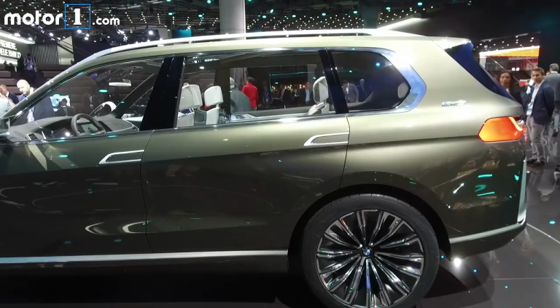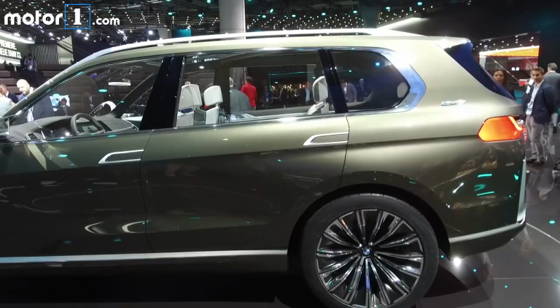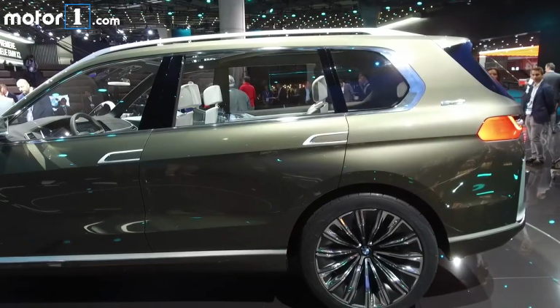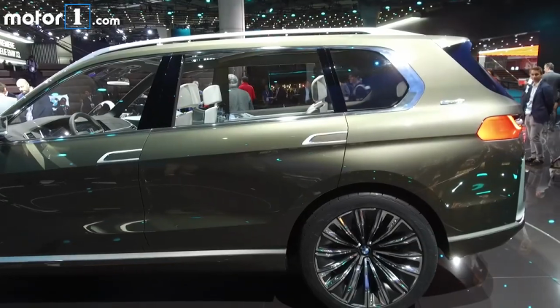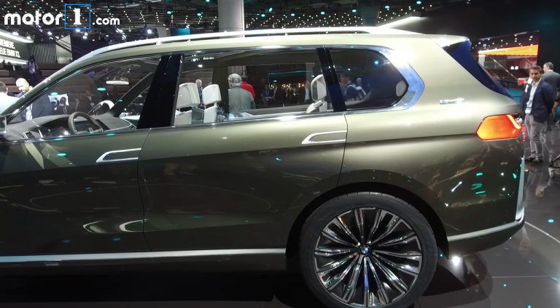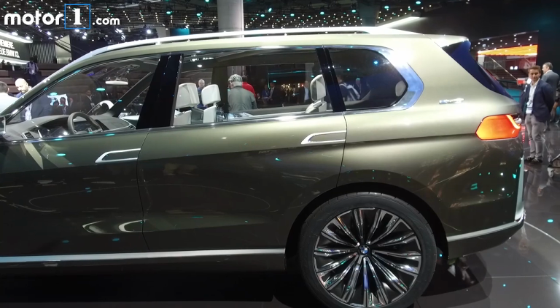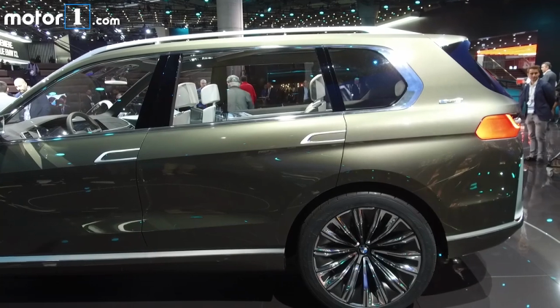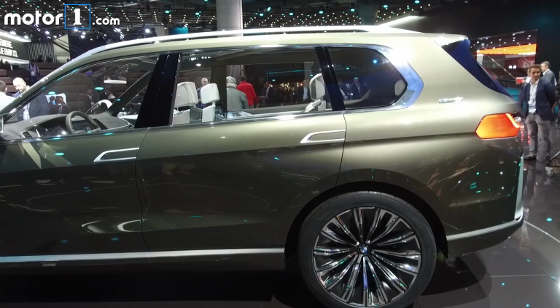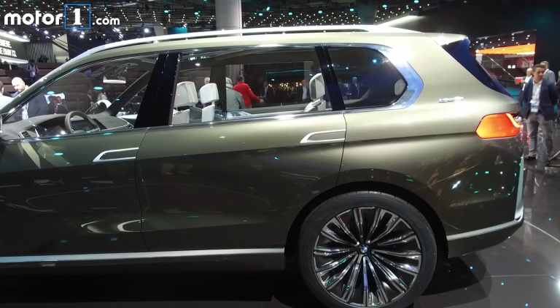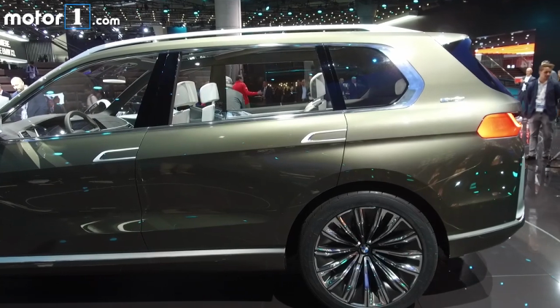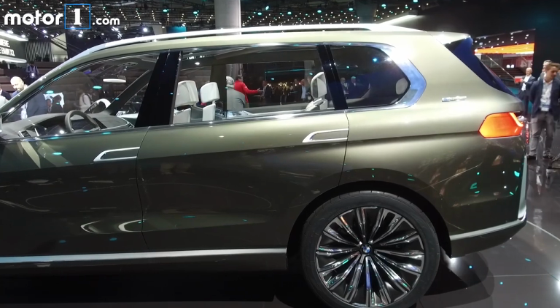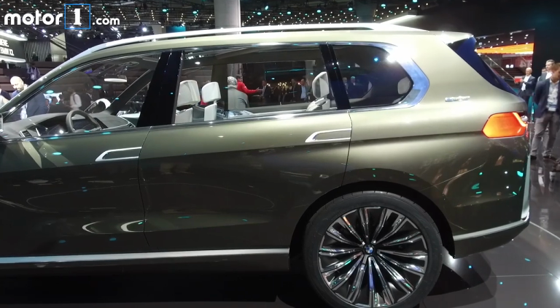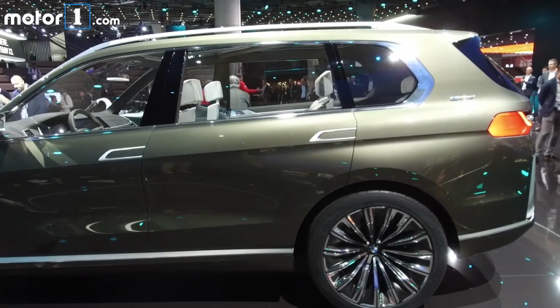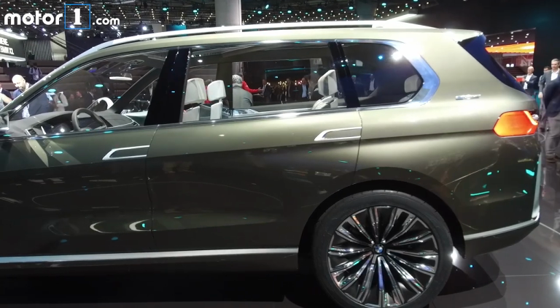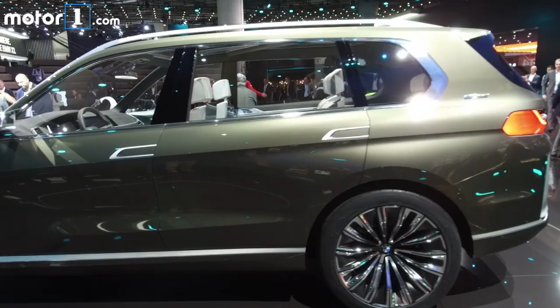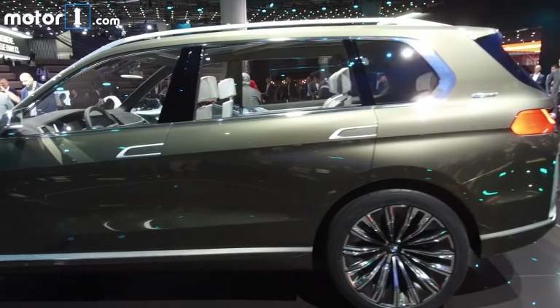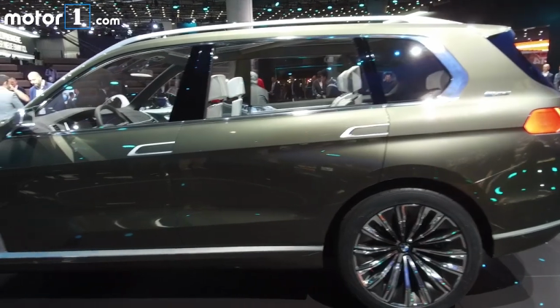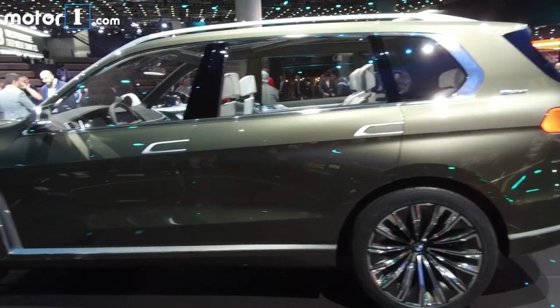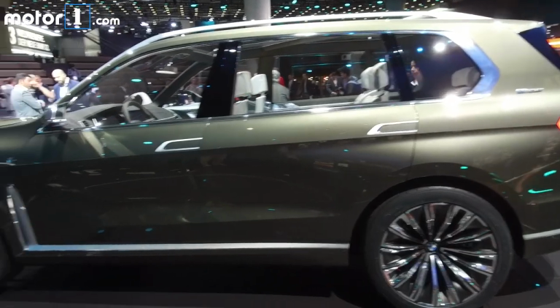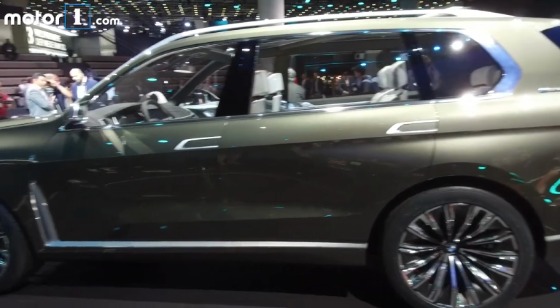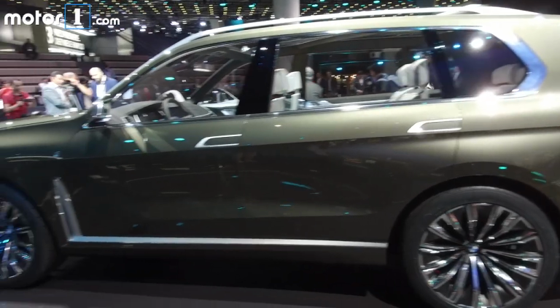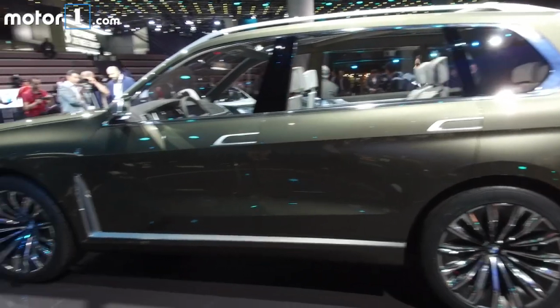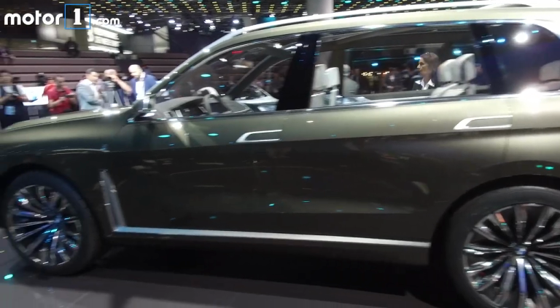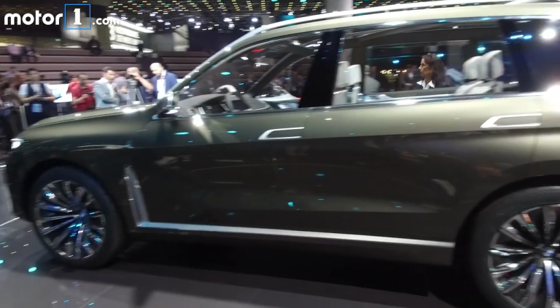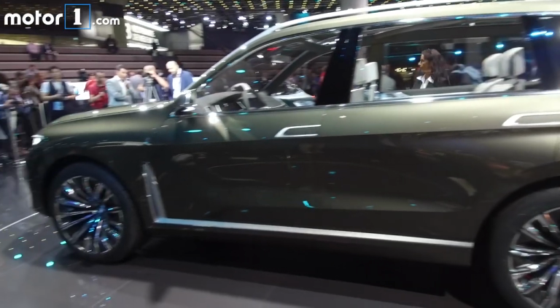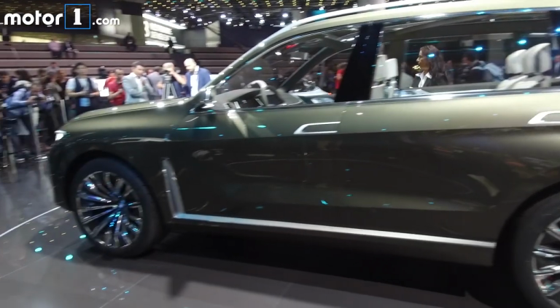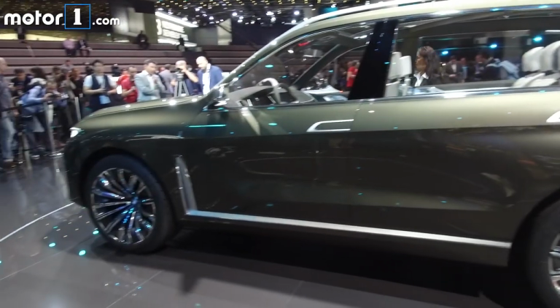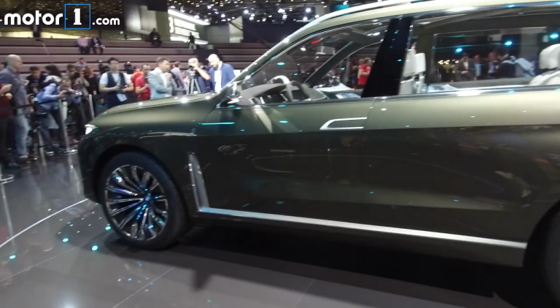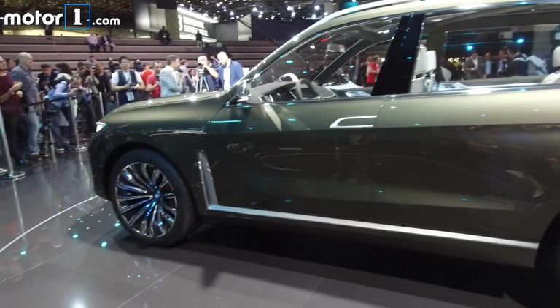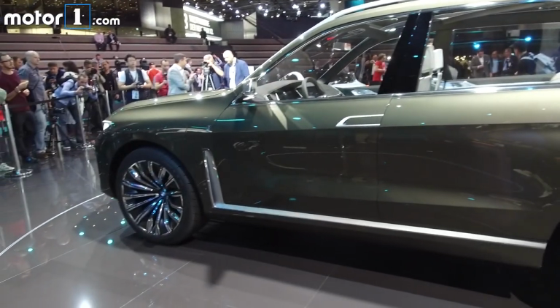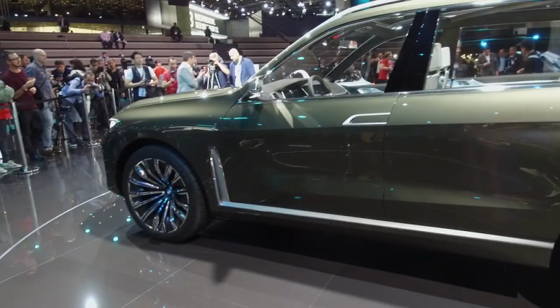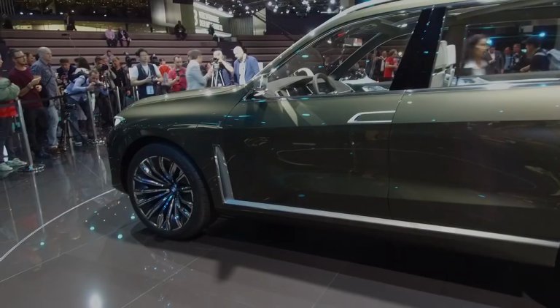Stay tuned for lots more from the 2017 Frankfurt Motor Show today and all this week on MotorOne.com.